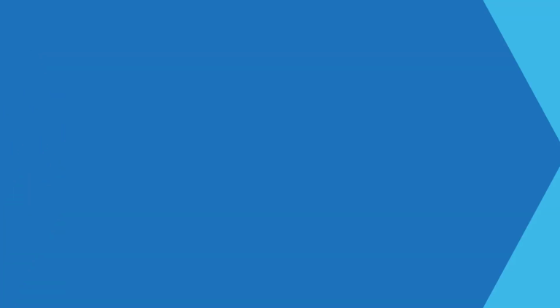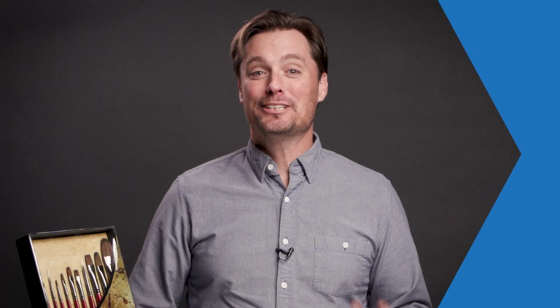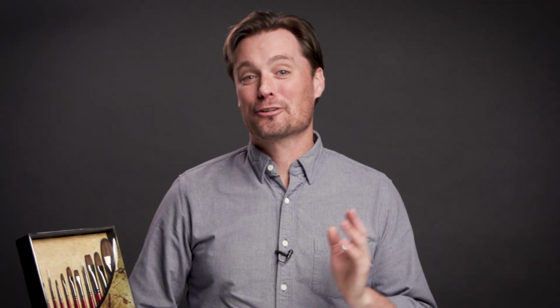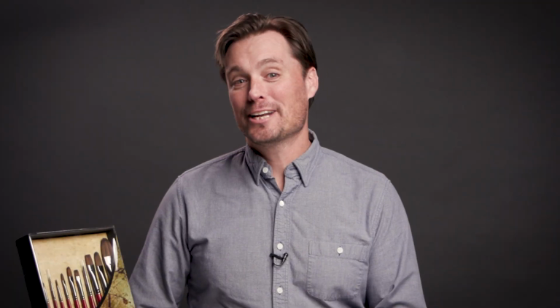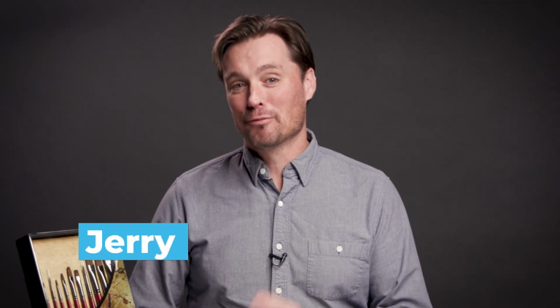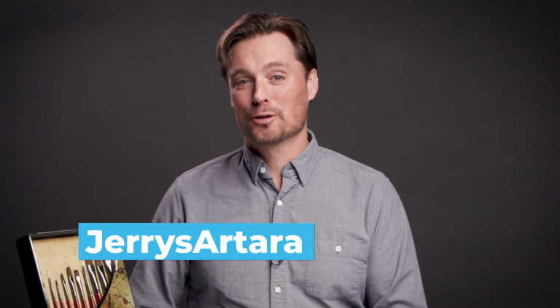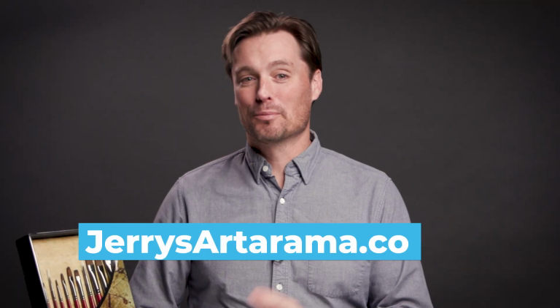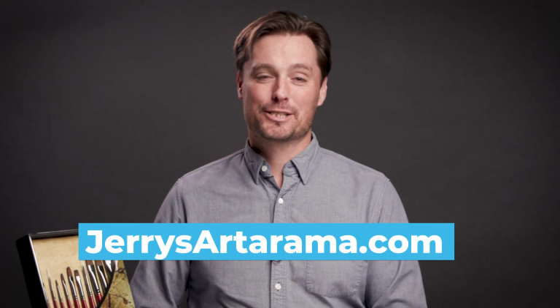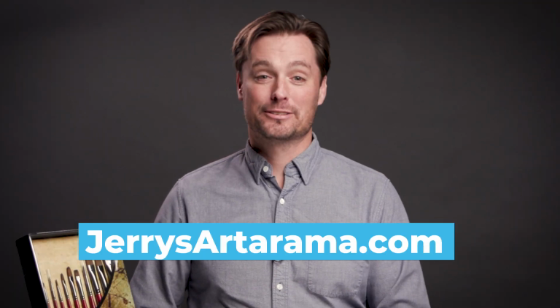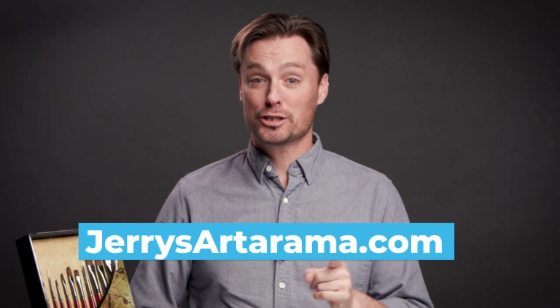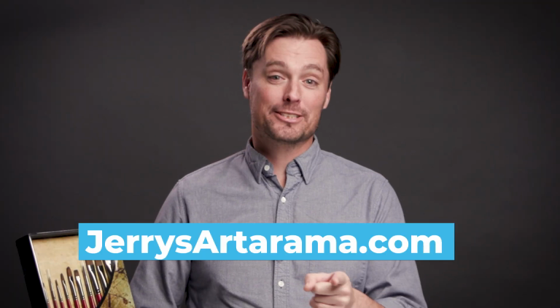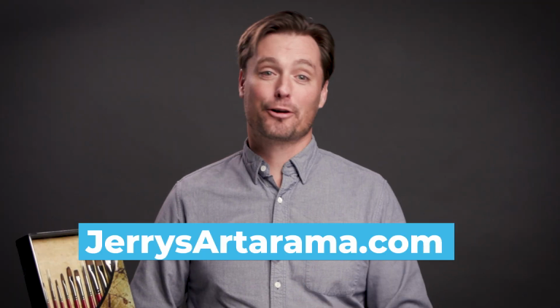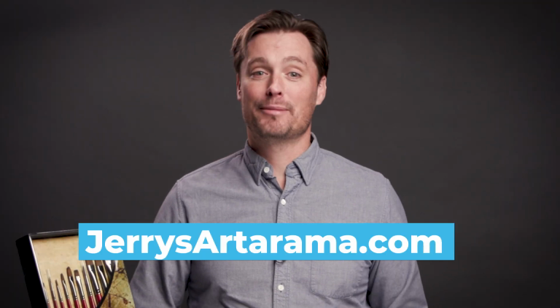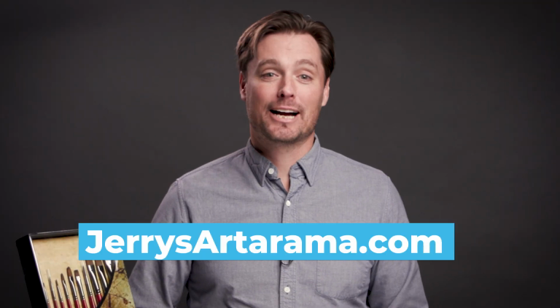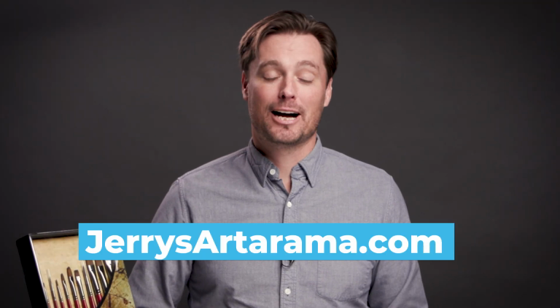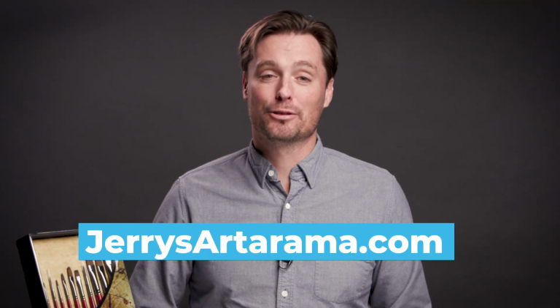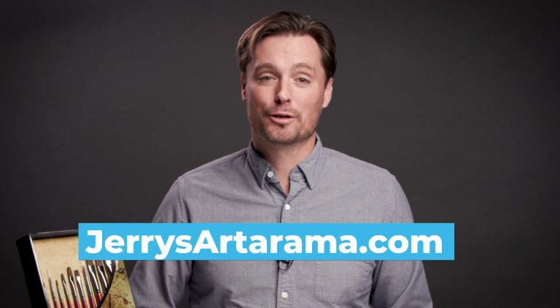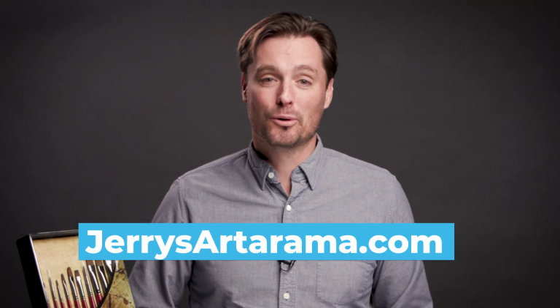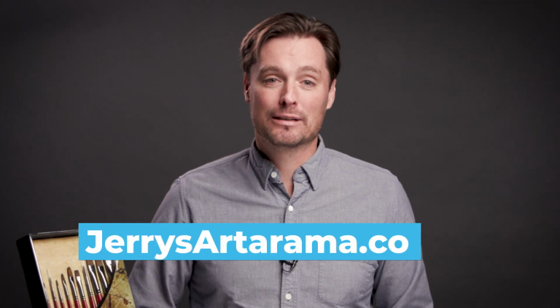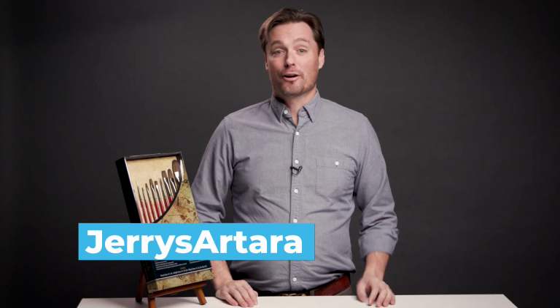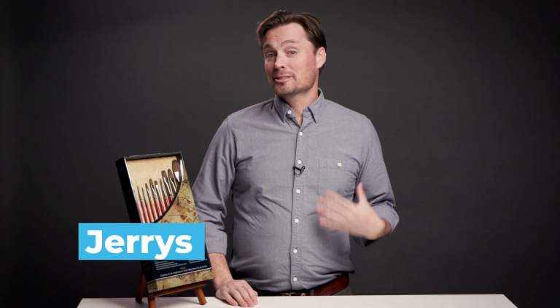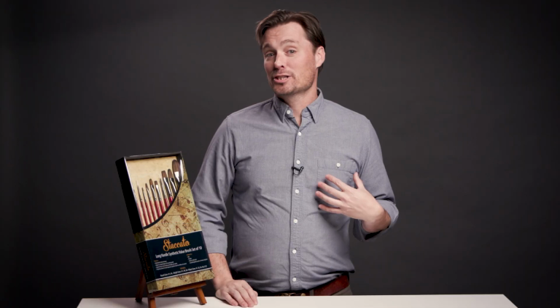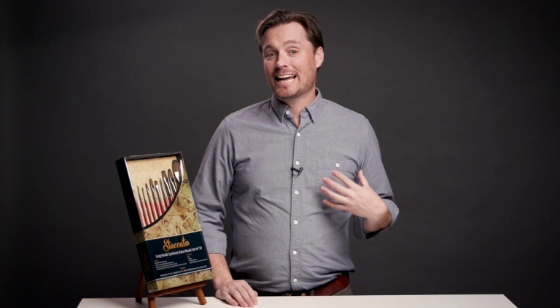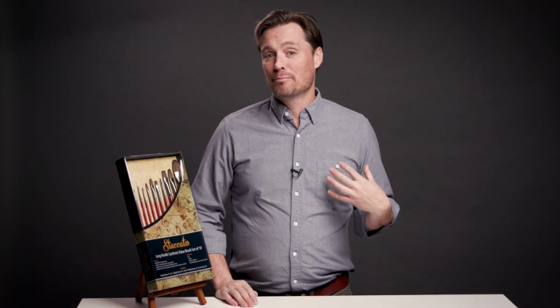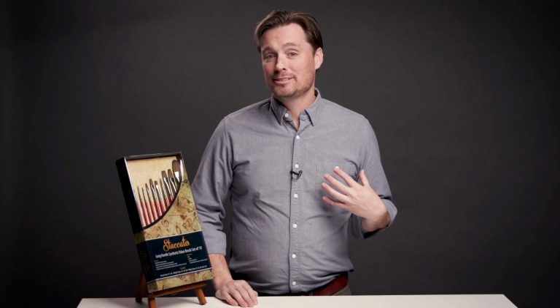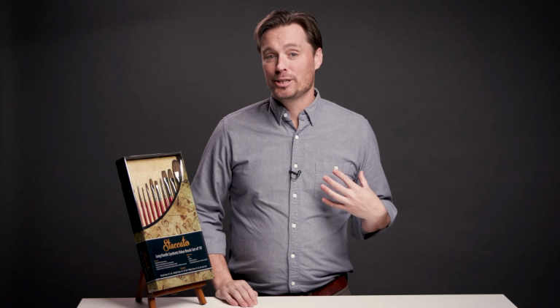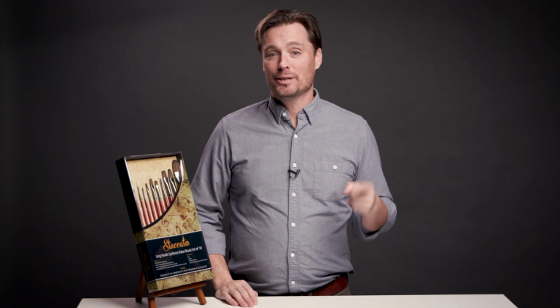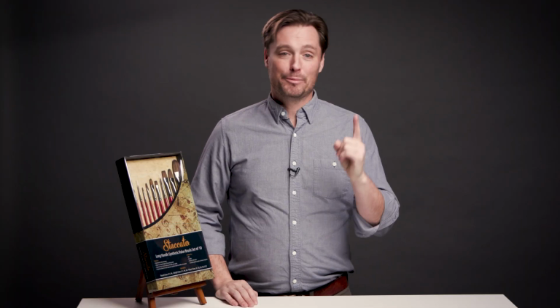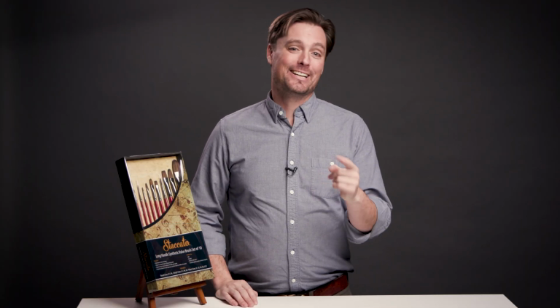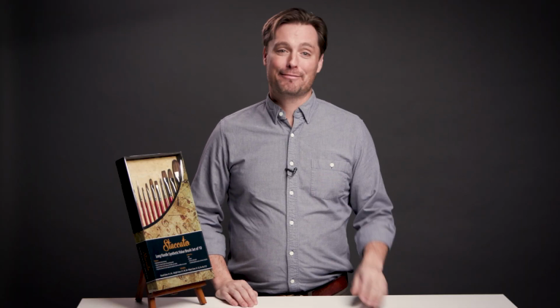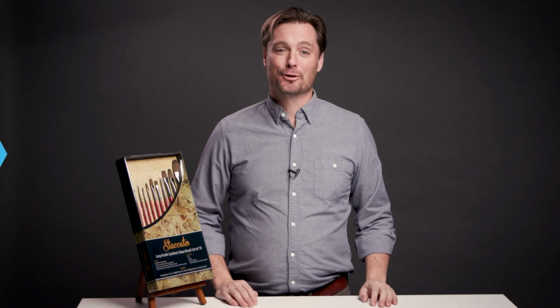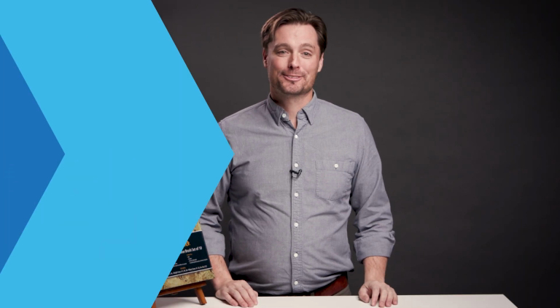These are great affordable brushes. Go to JerrysArdorama.com to learn more. They're awesome brushes to have in my studio and they'll be great to have in yours.